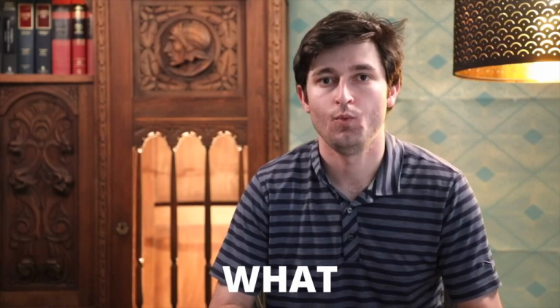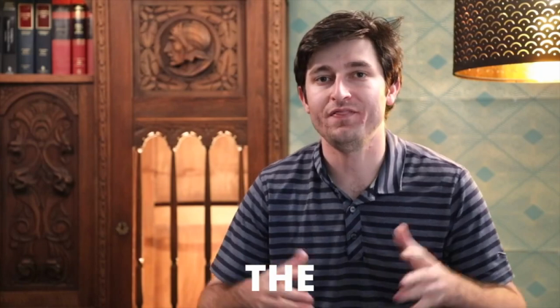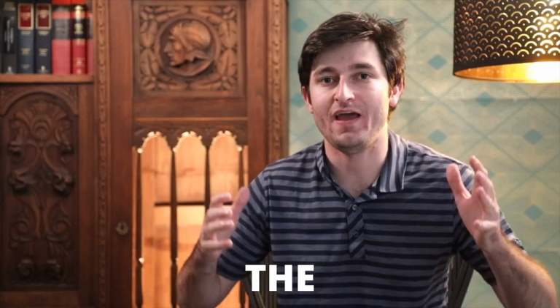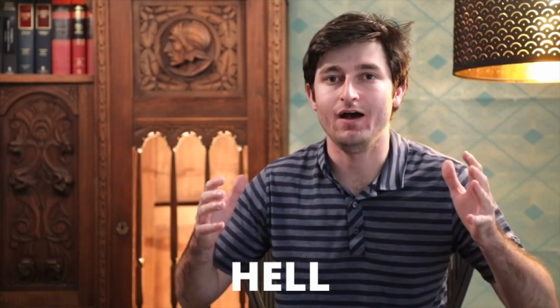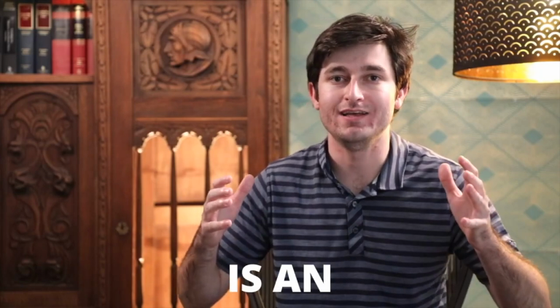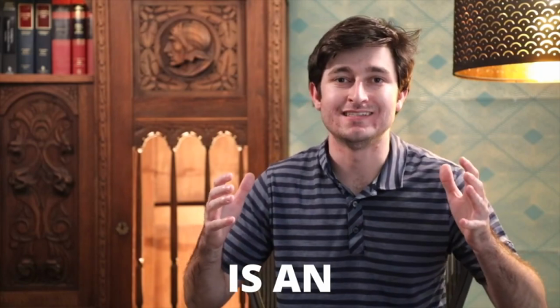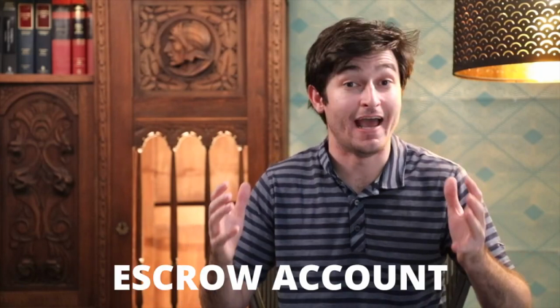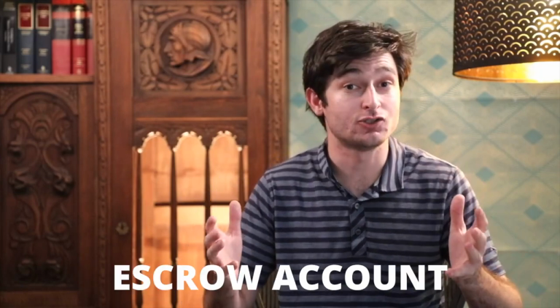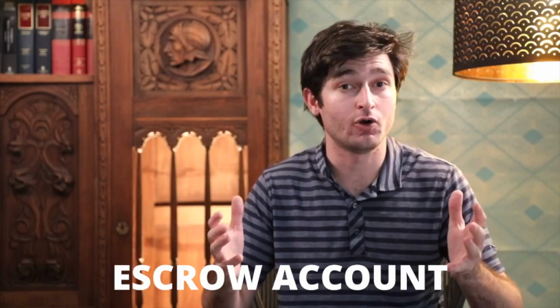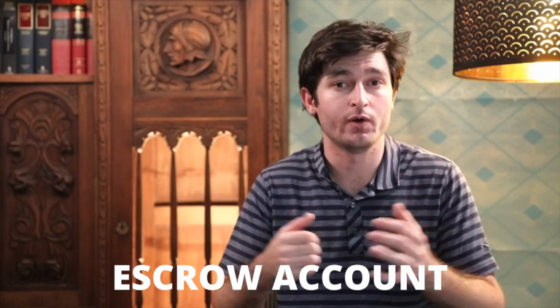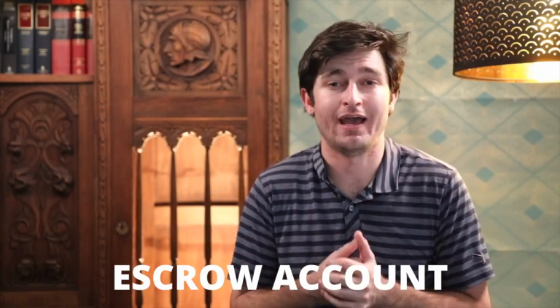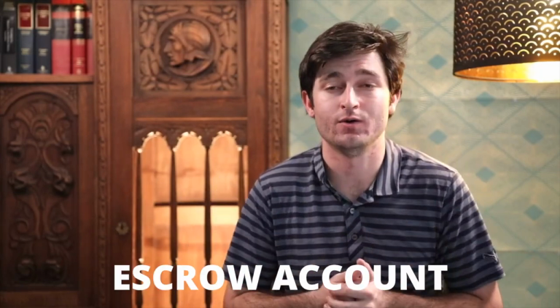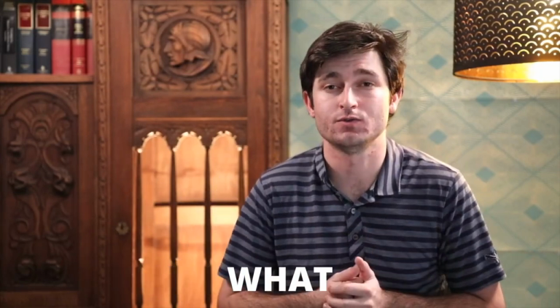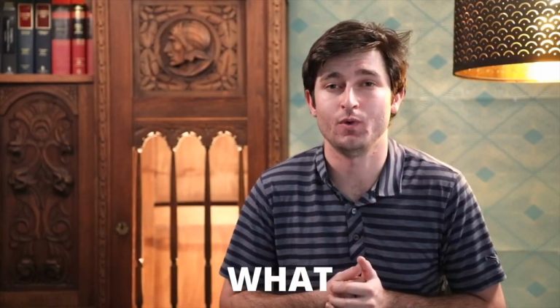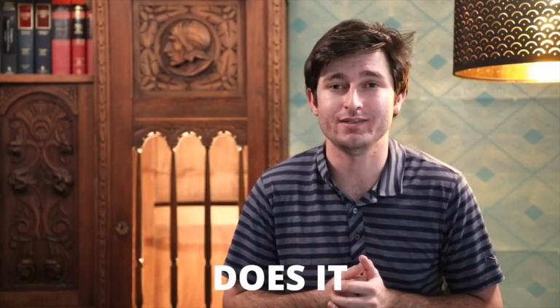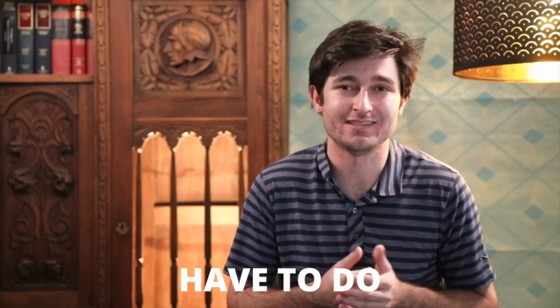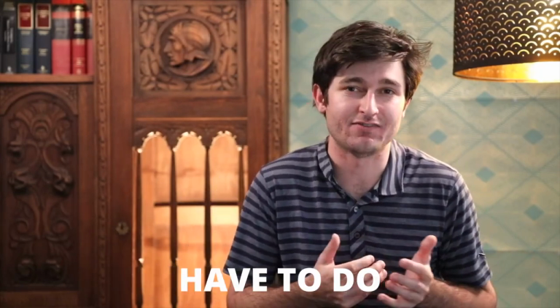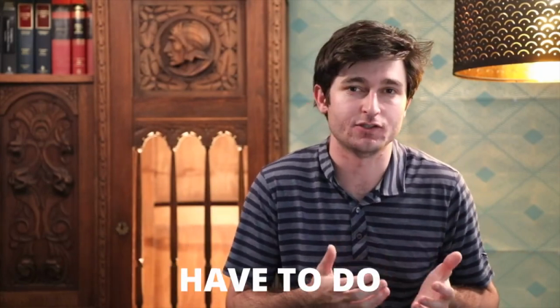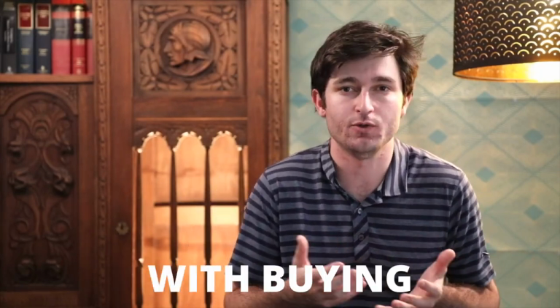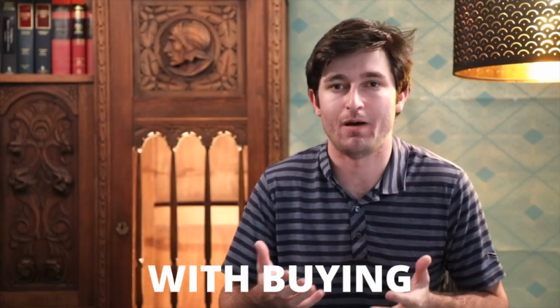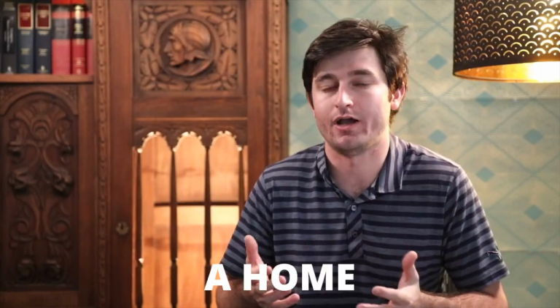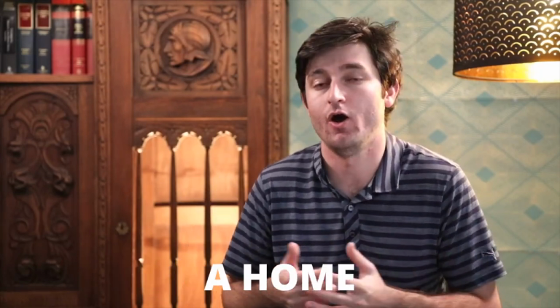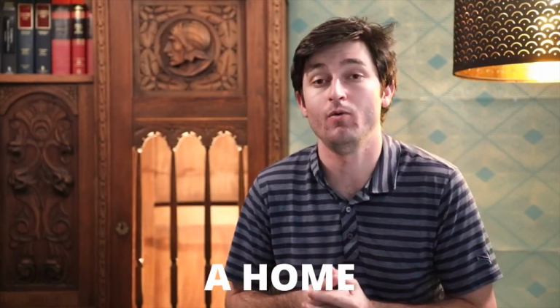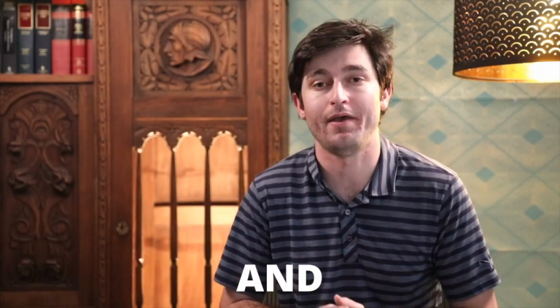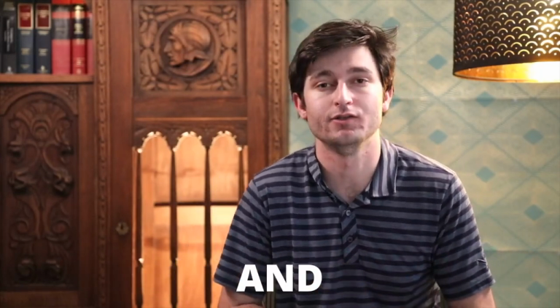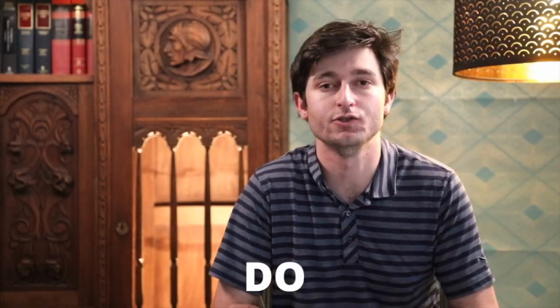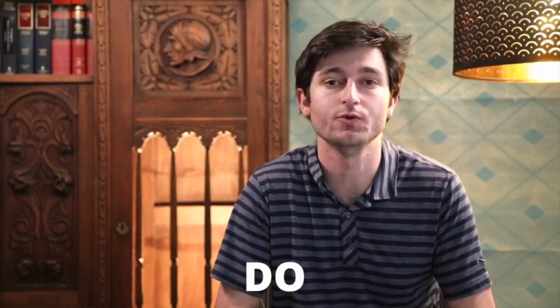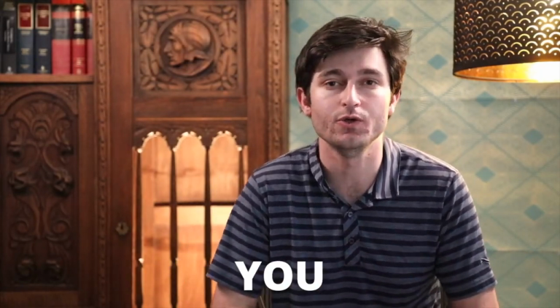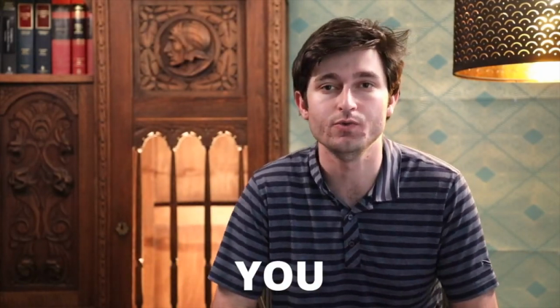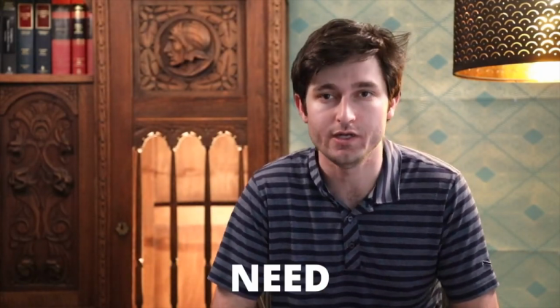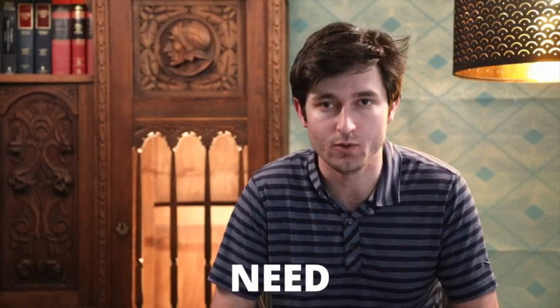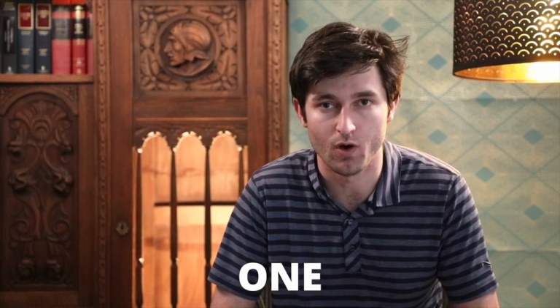What the hell is an escrow account? What does it have to do with buying a home? And do you need one?